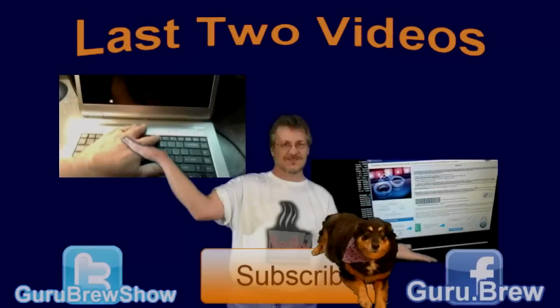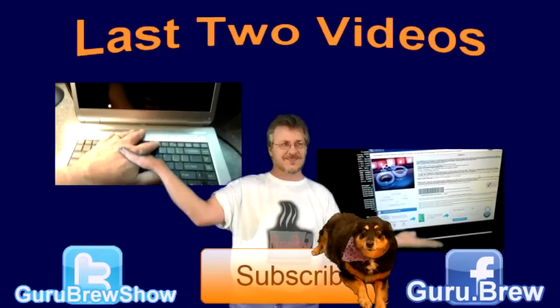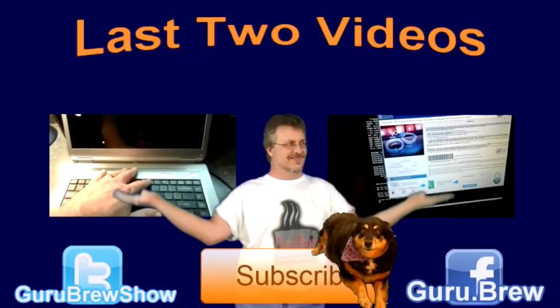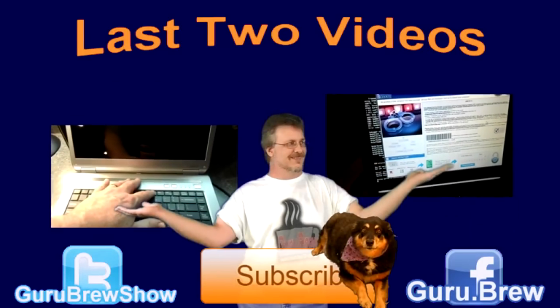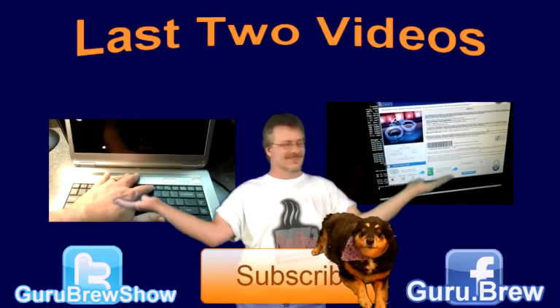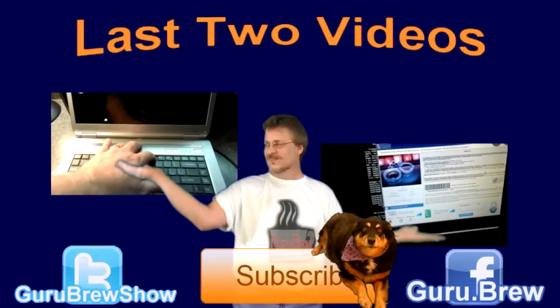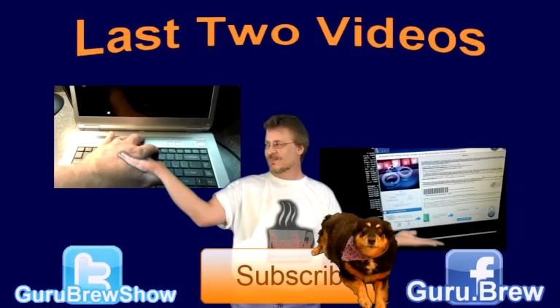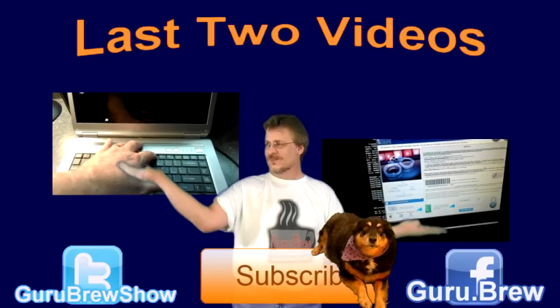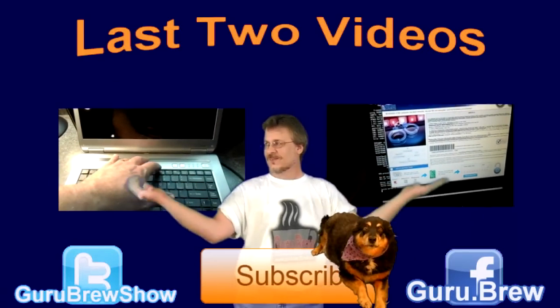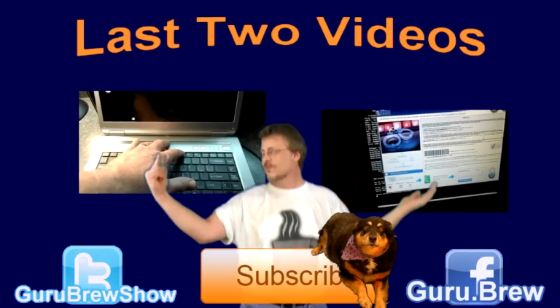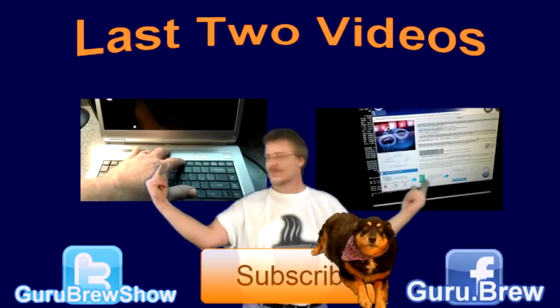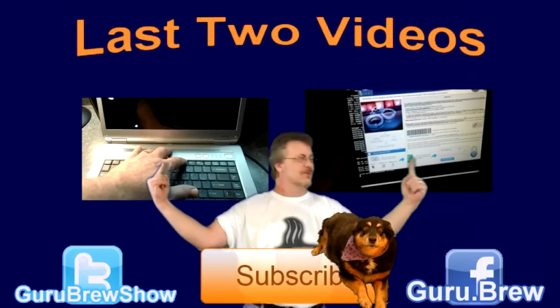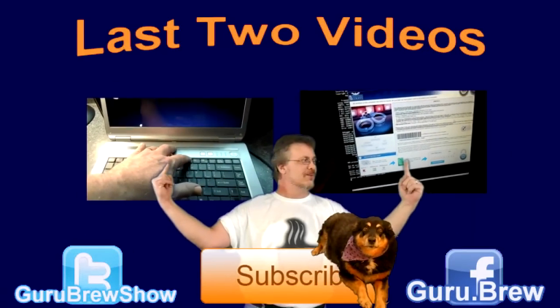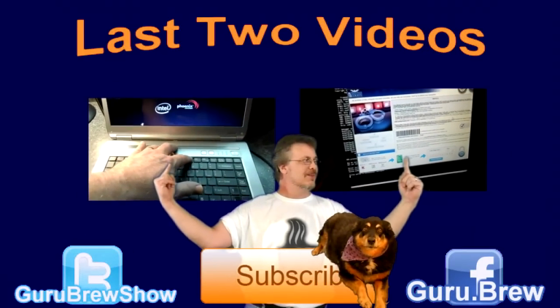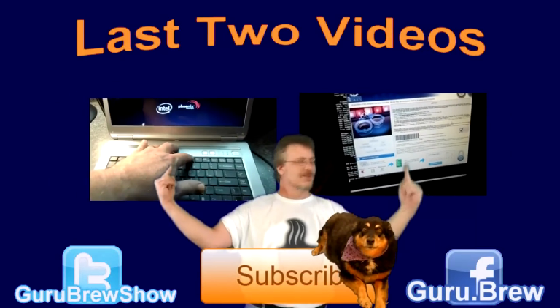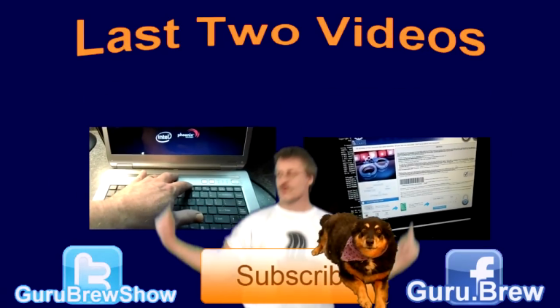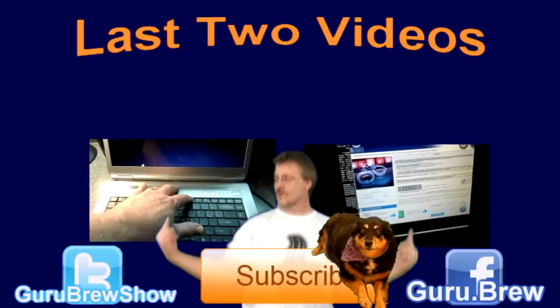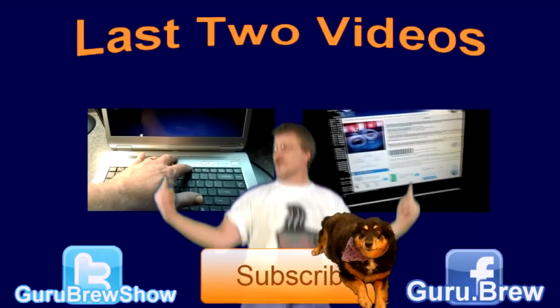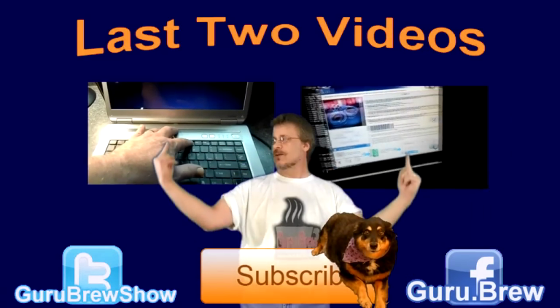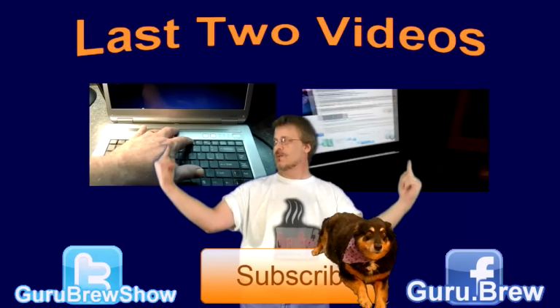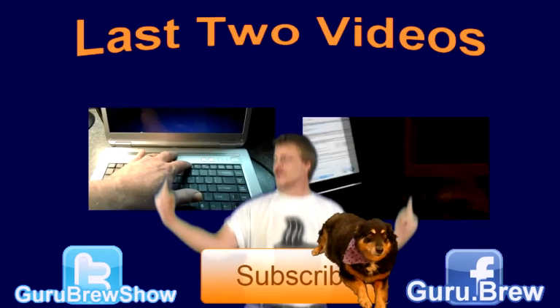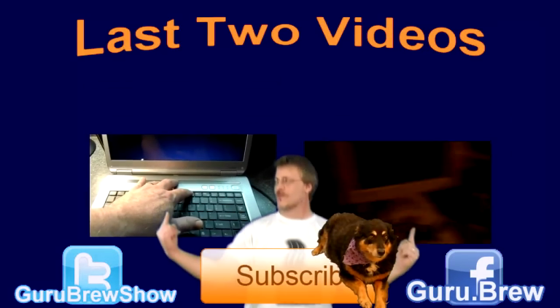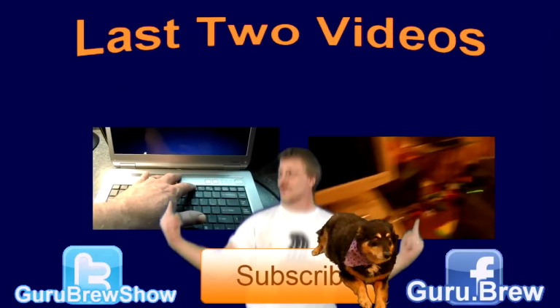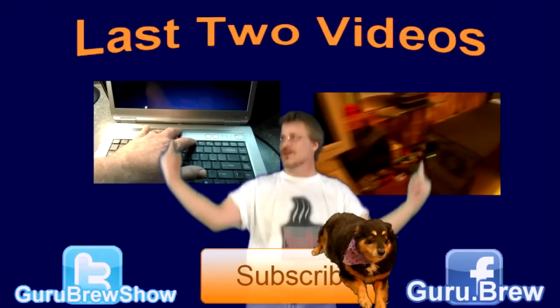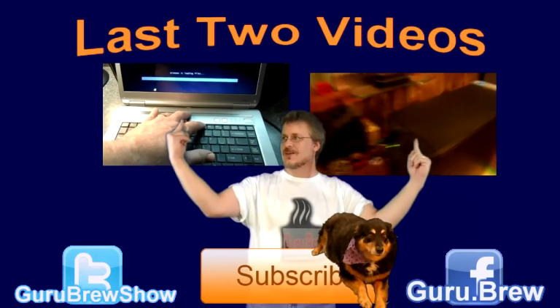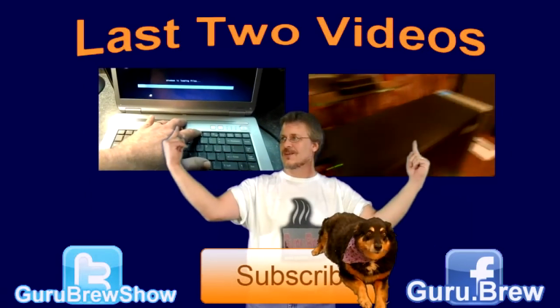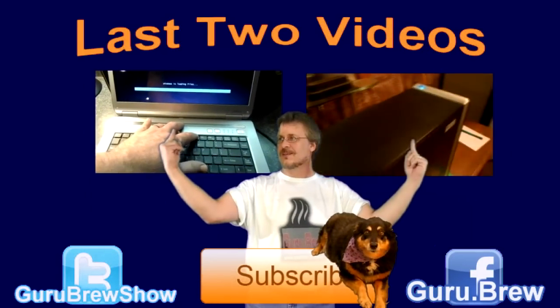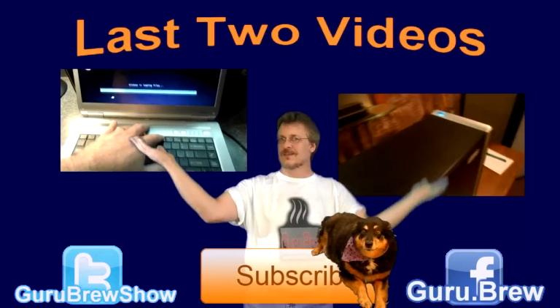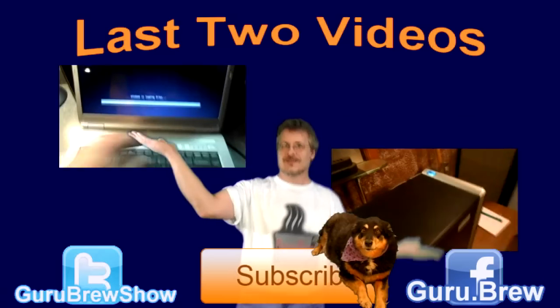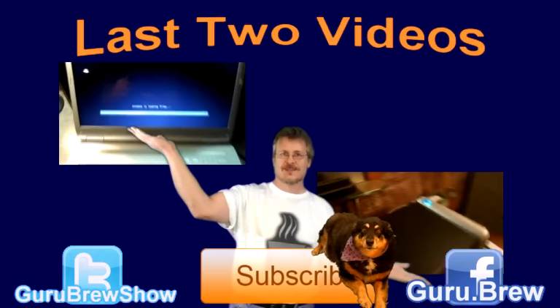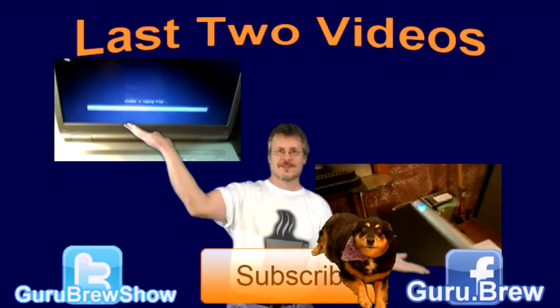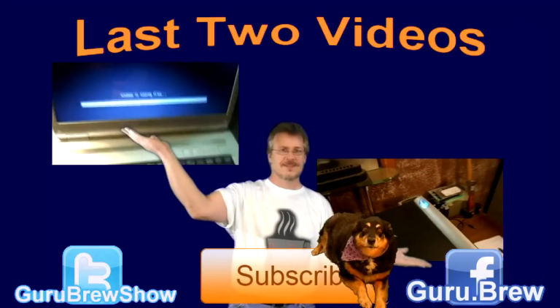Hey guys, this is Steve — thanks for watching. Don't forget to subscribe if you liked this video, and be sure to rate and comment. See ya!